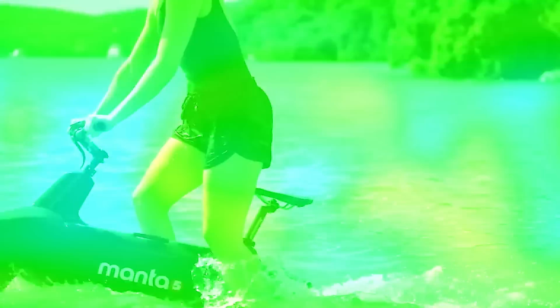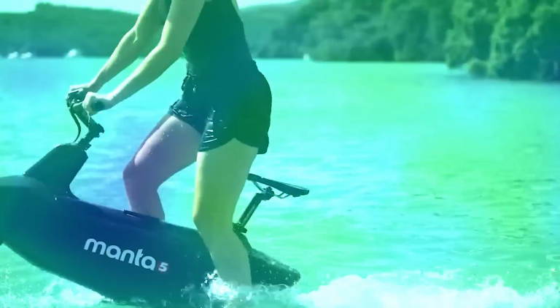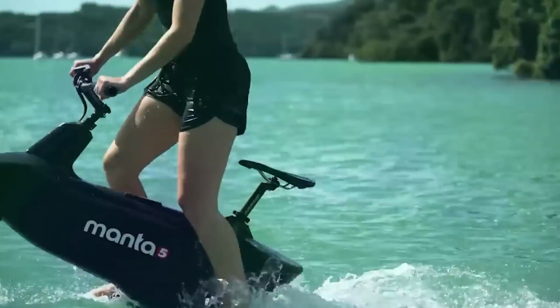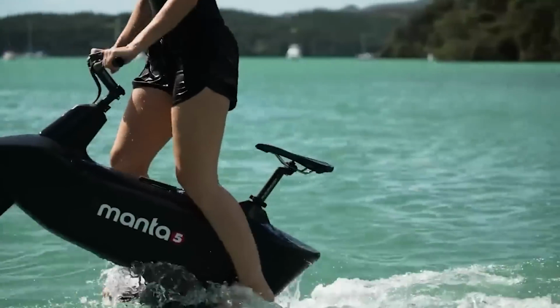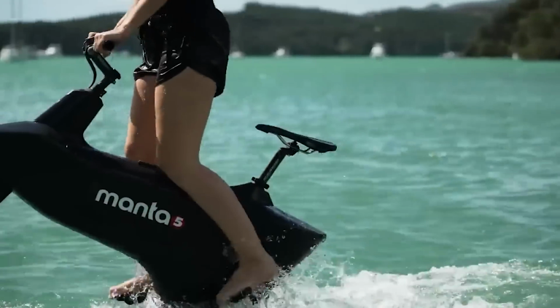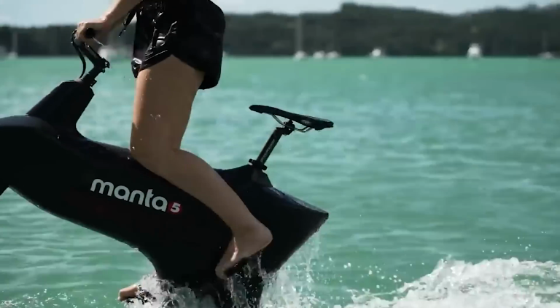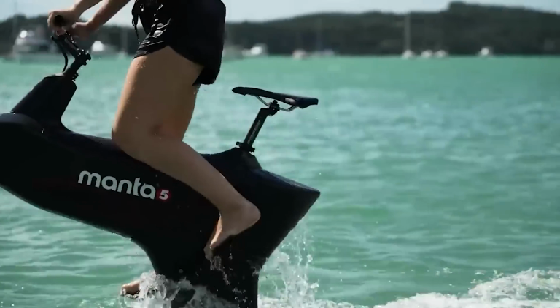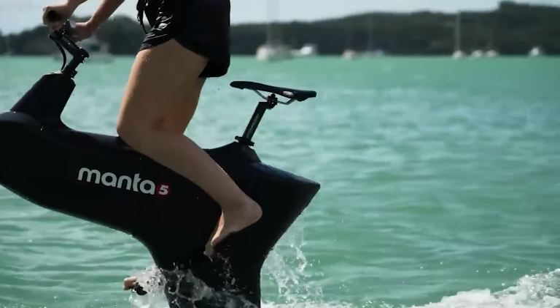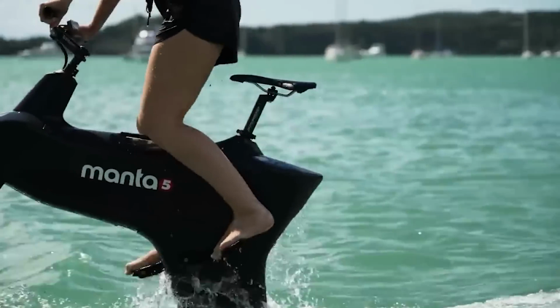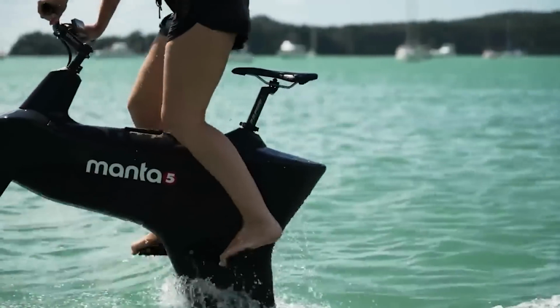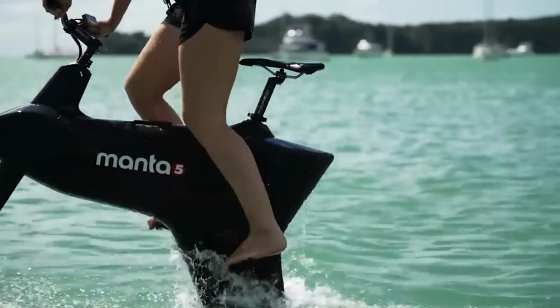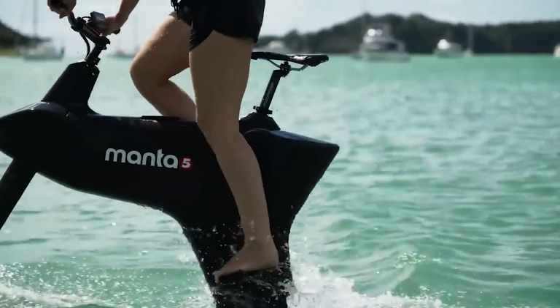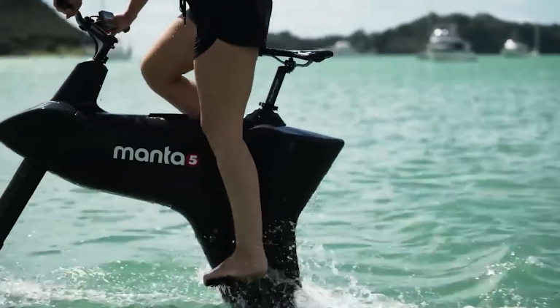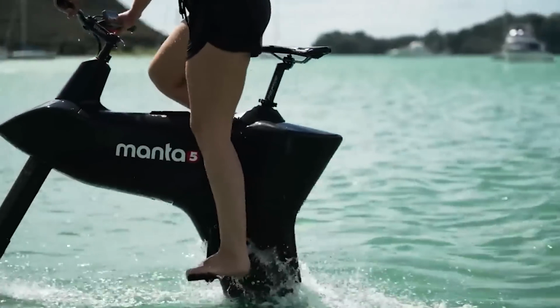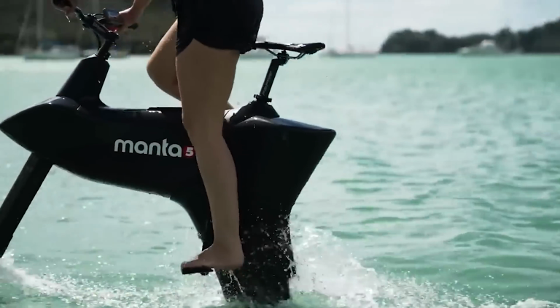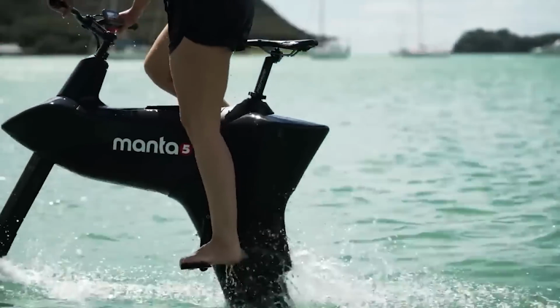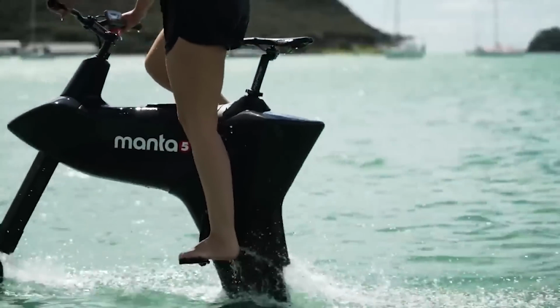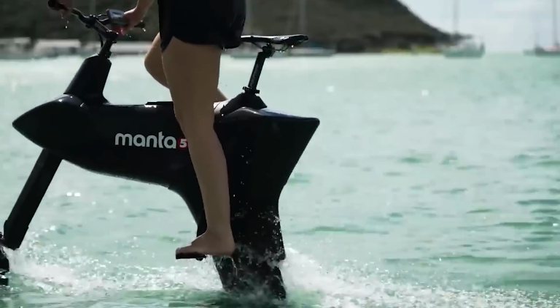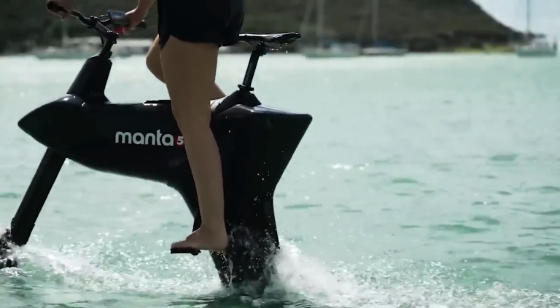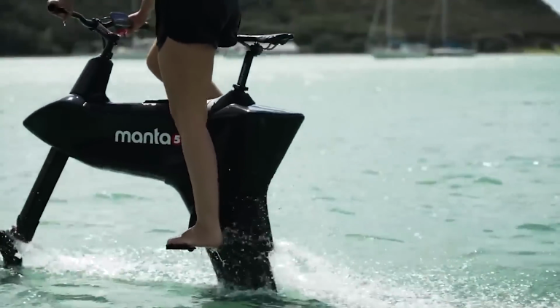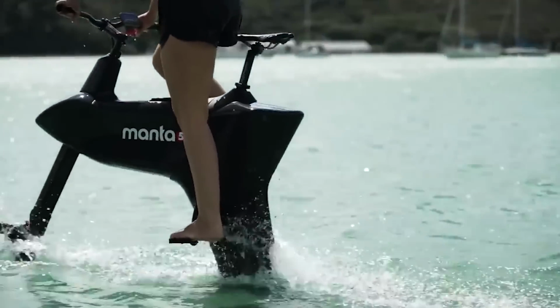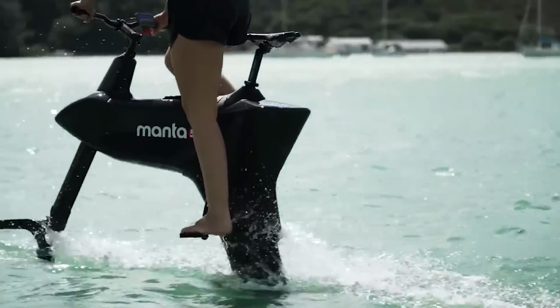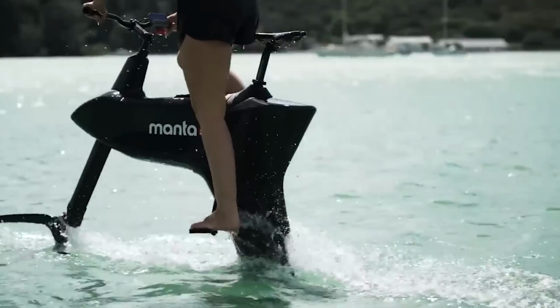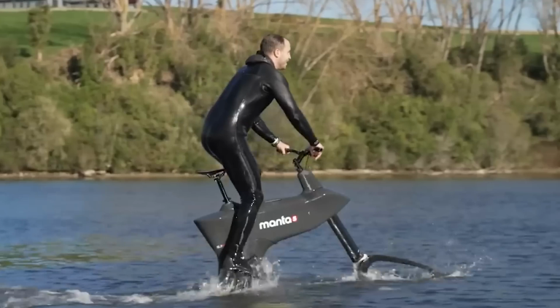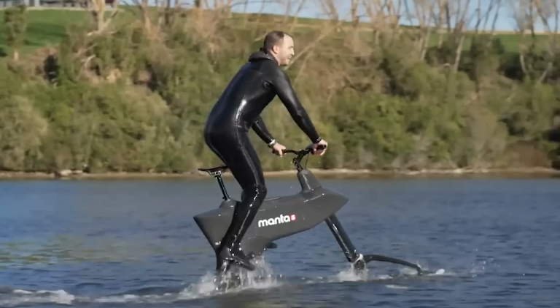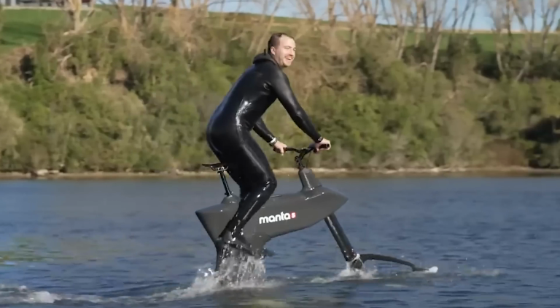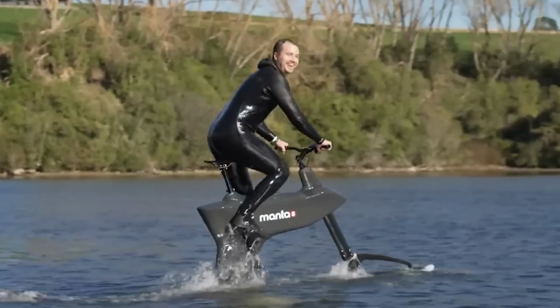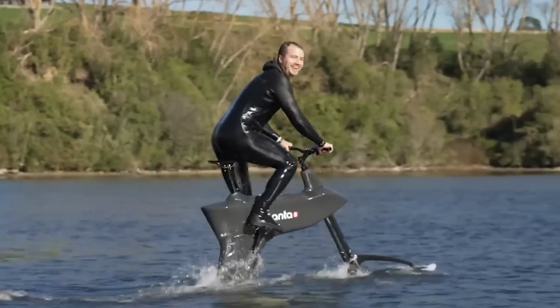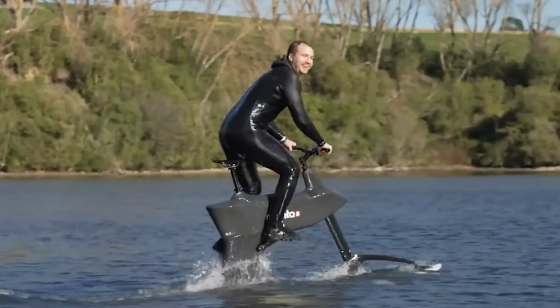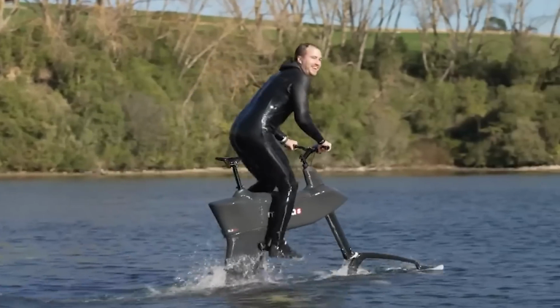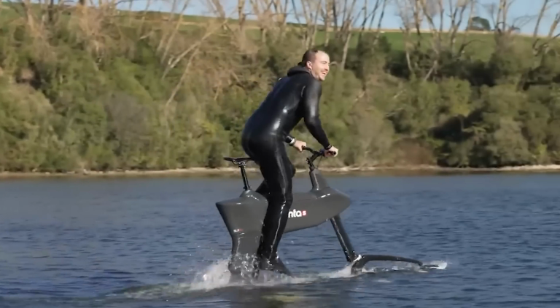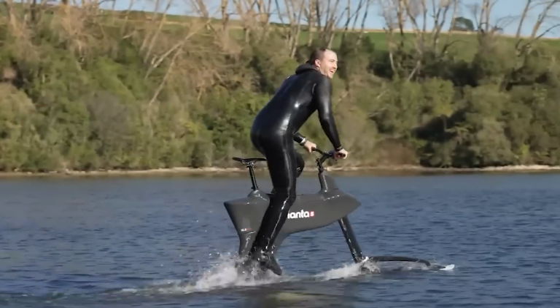If riding a bike in the park seems too boring for you, check out this option for getting around on the water.